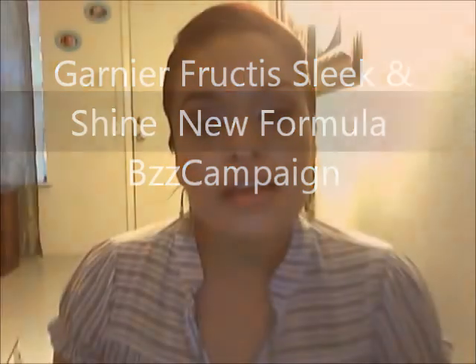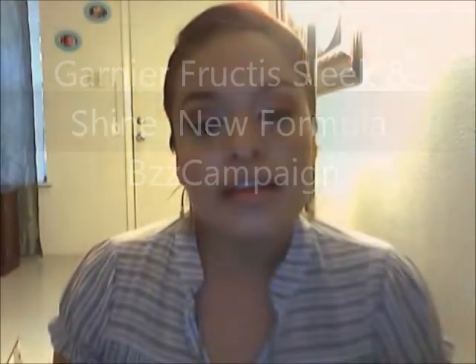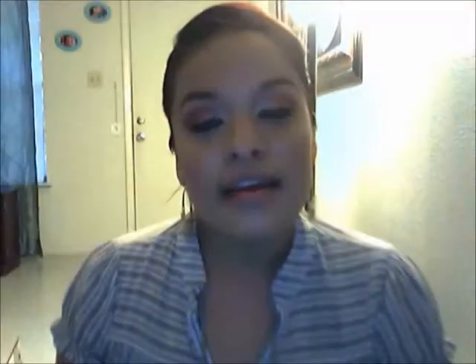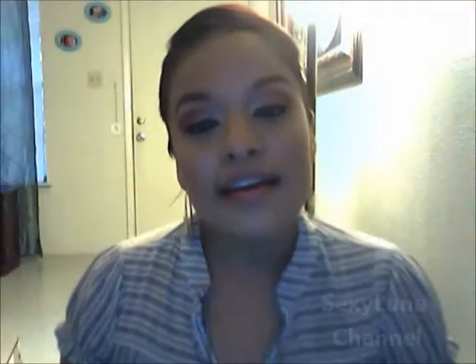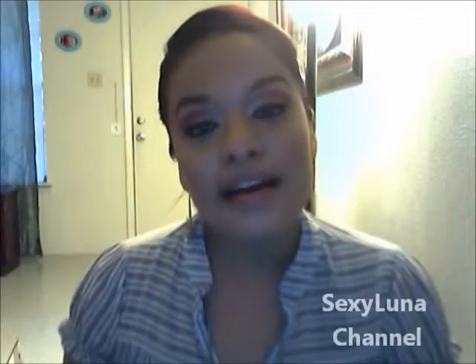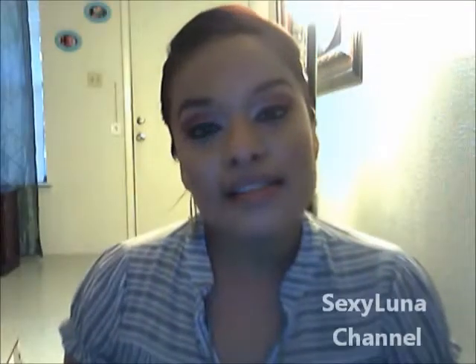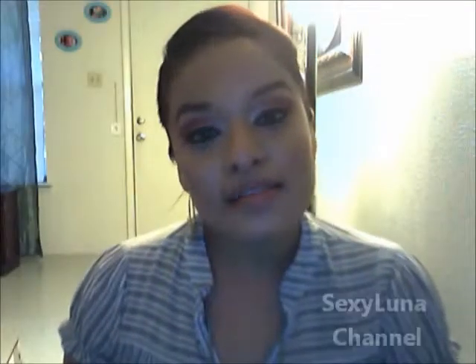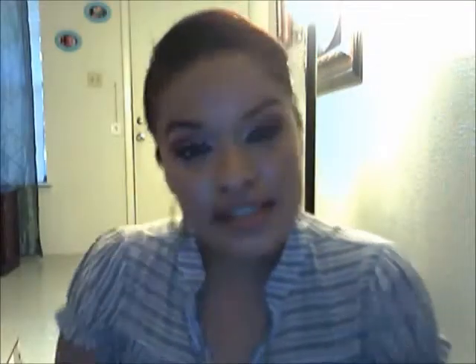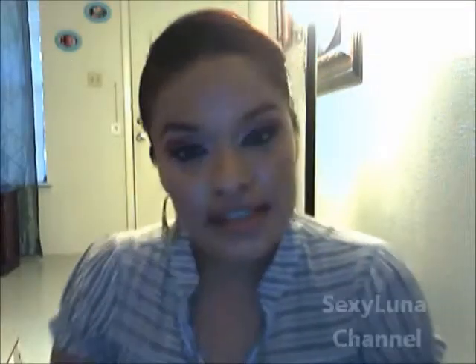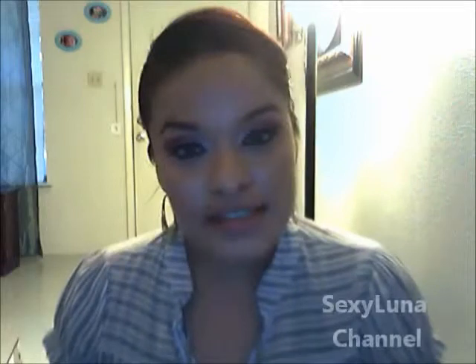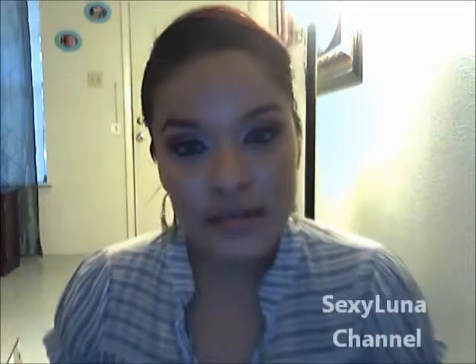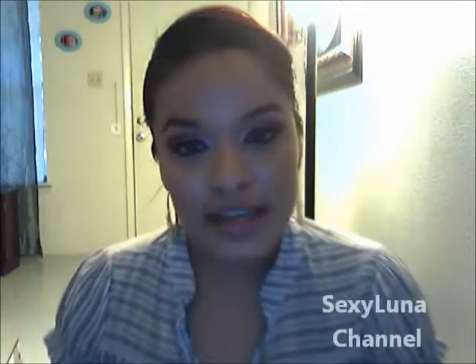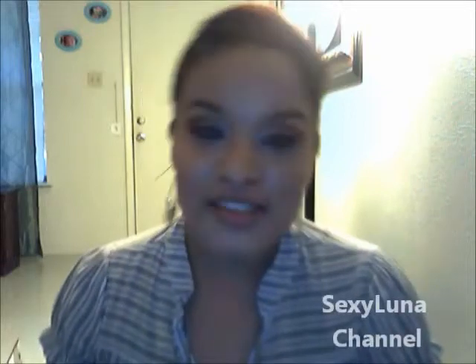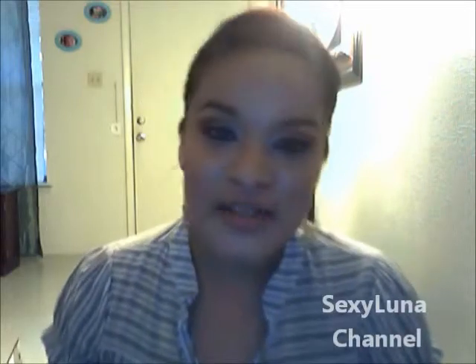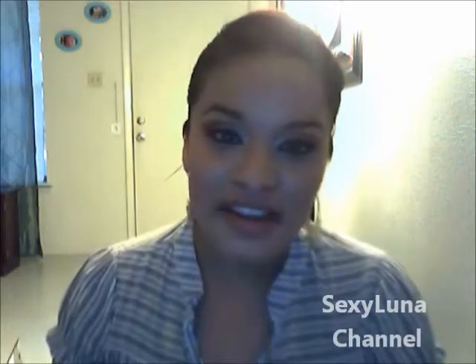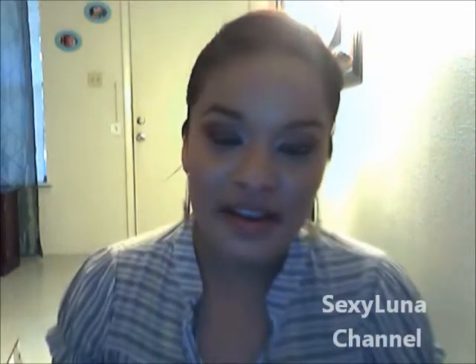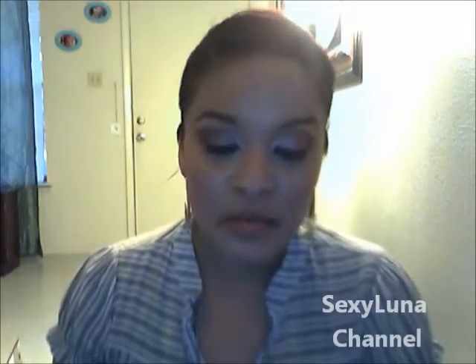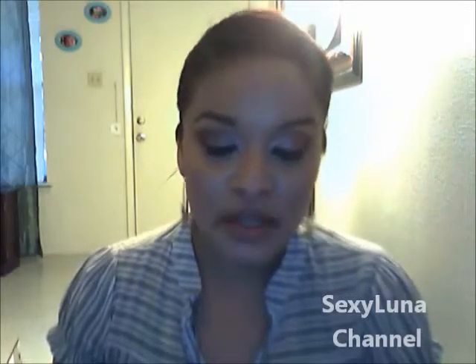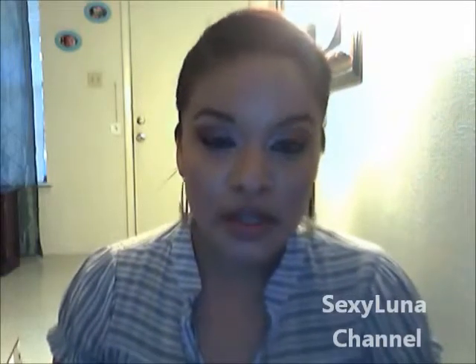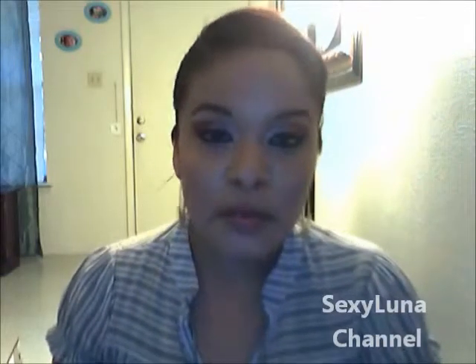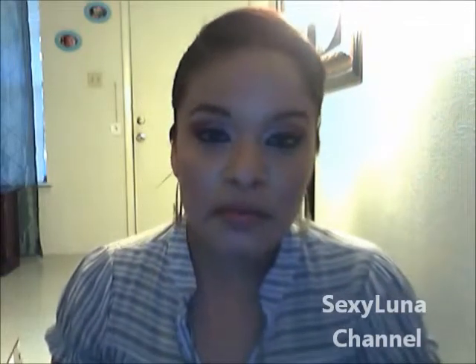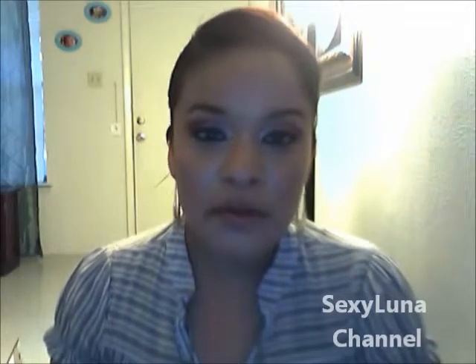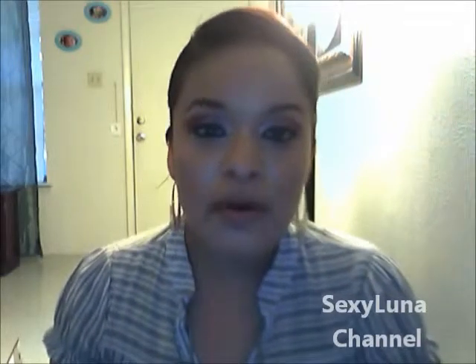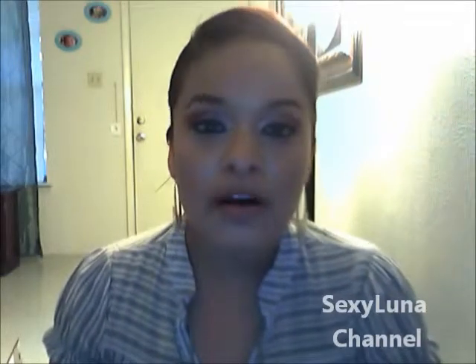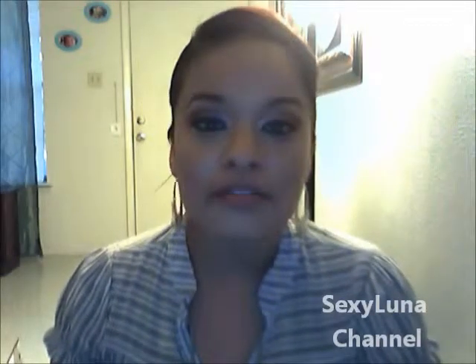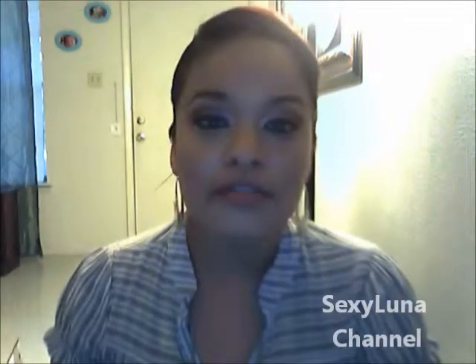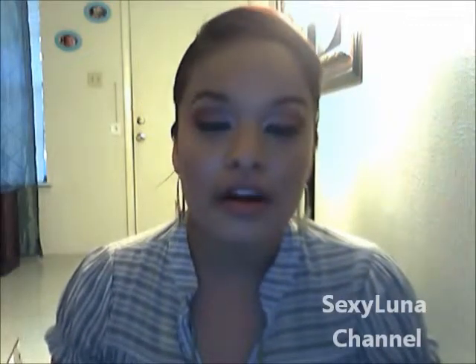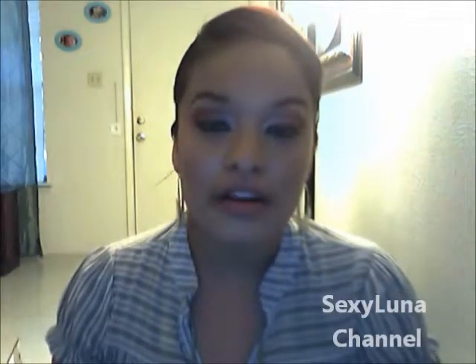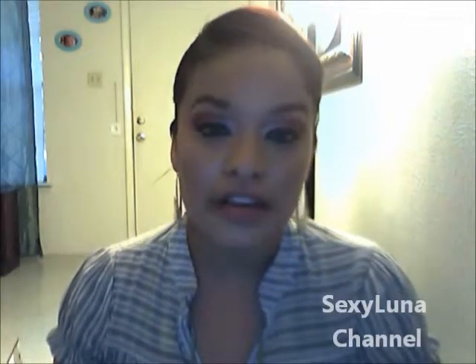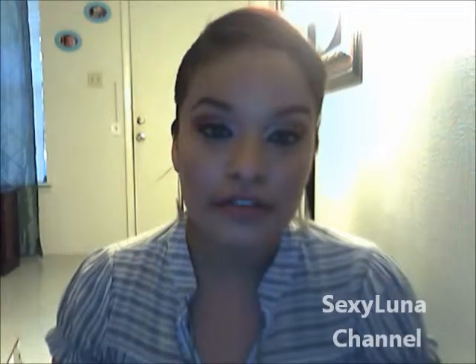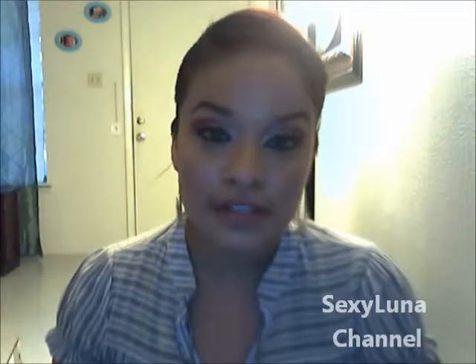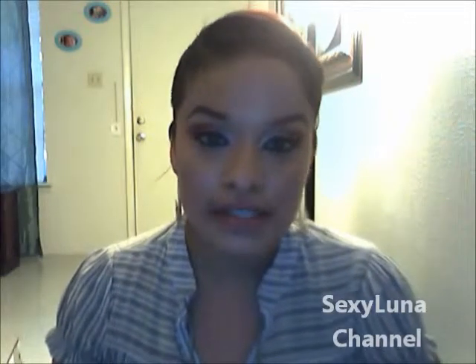Hey guys, it's me Sexy Luna and today I'm bringing you a review on Garnier Fructis.